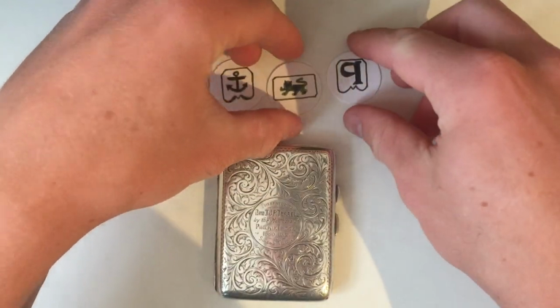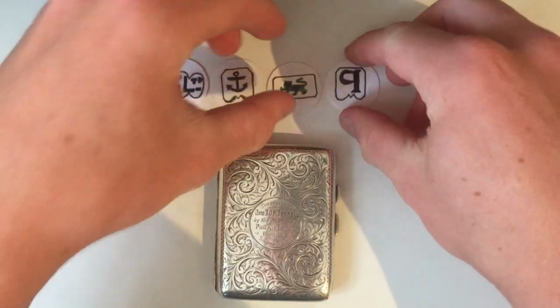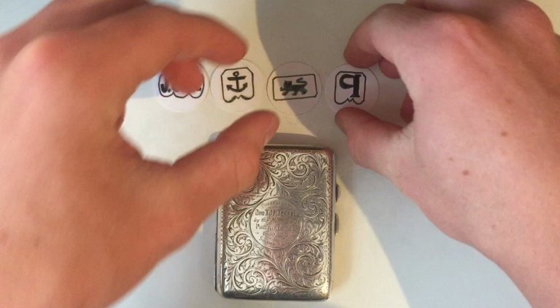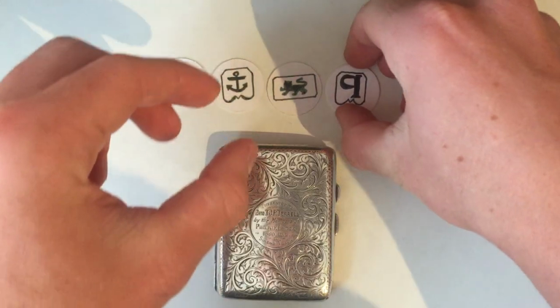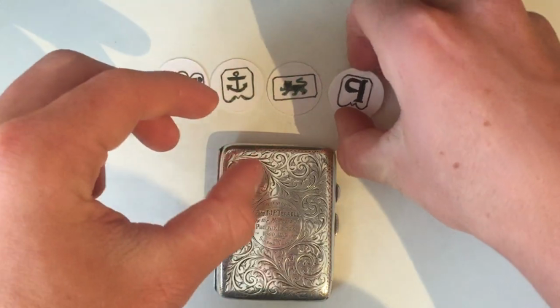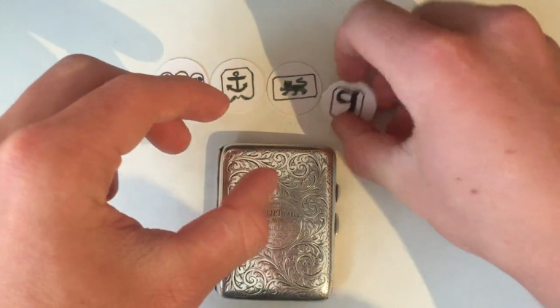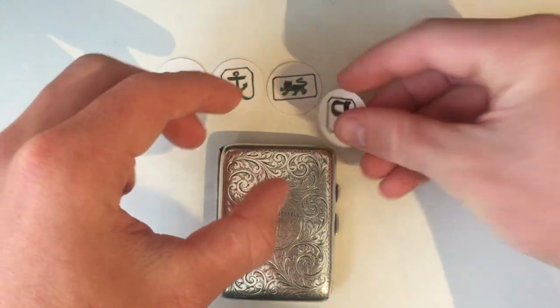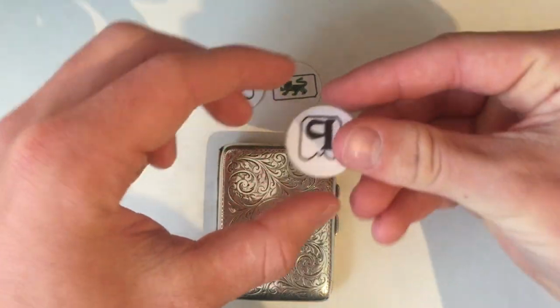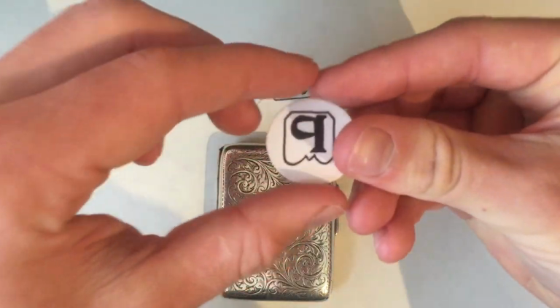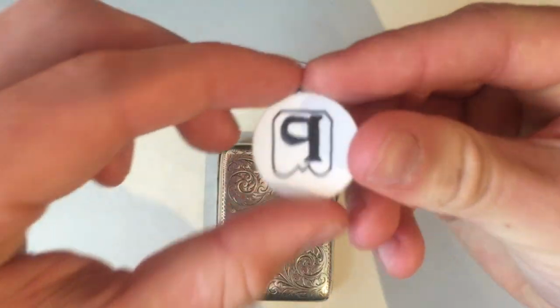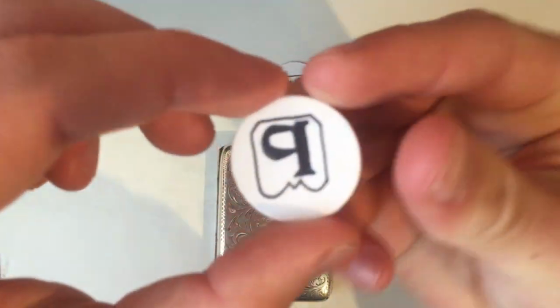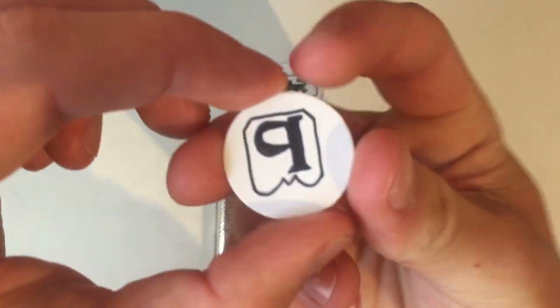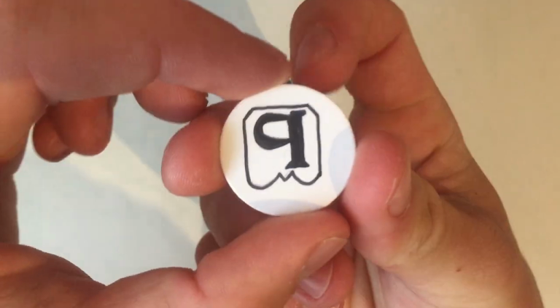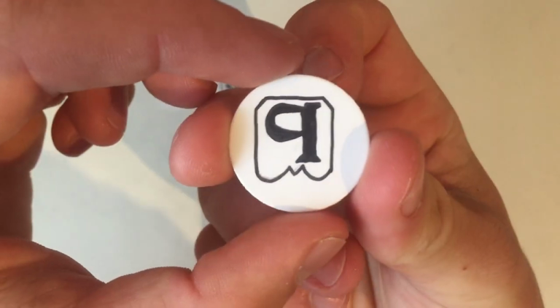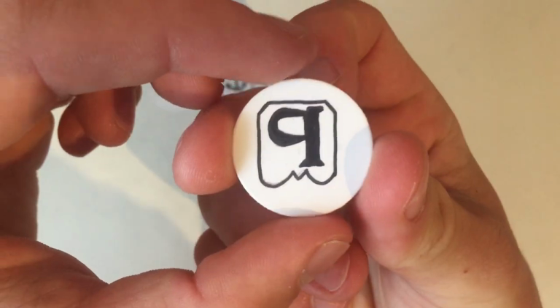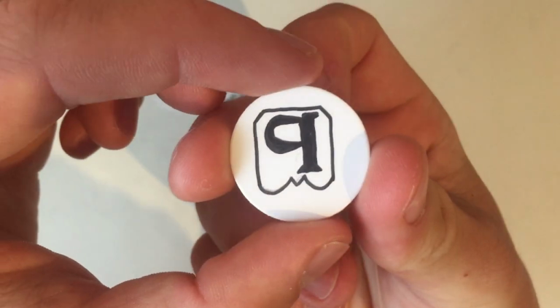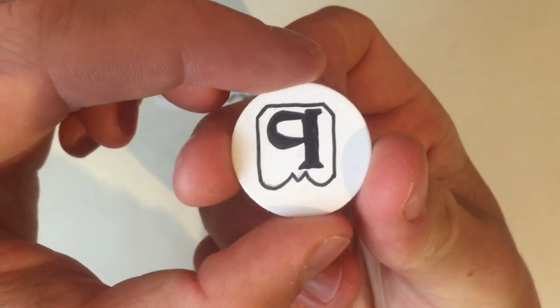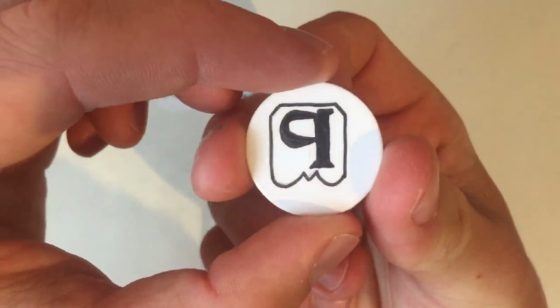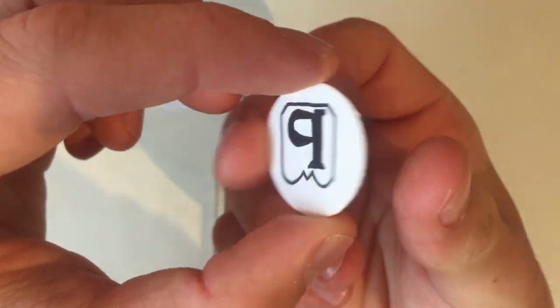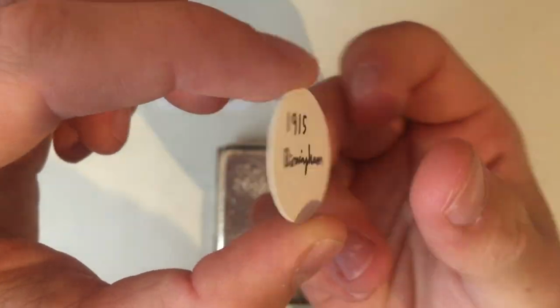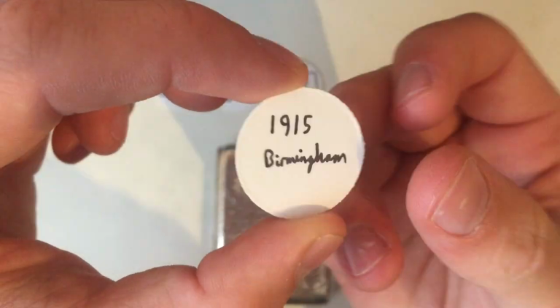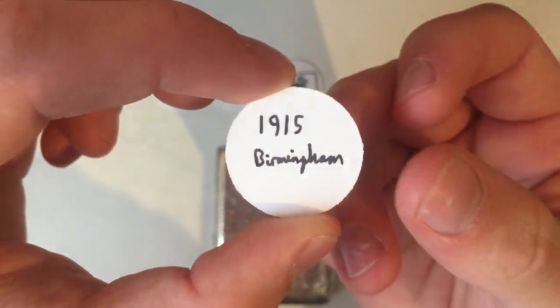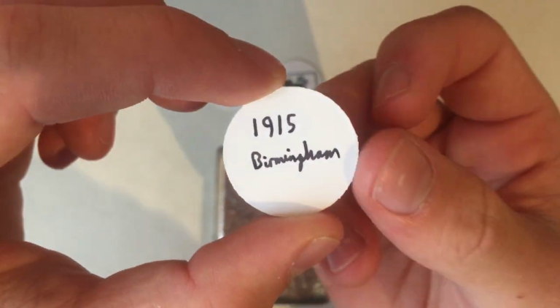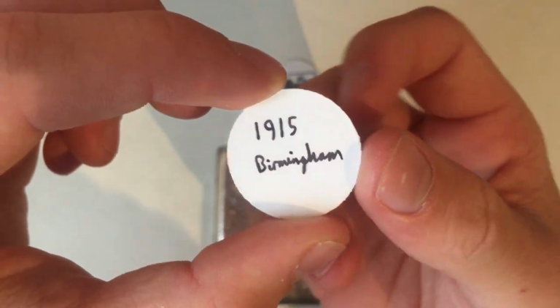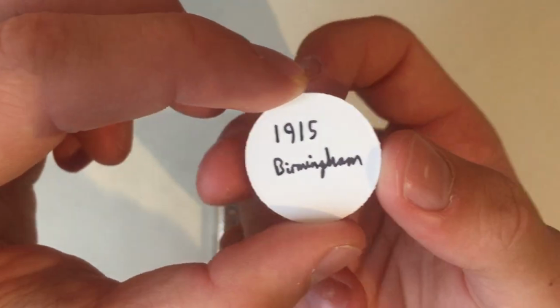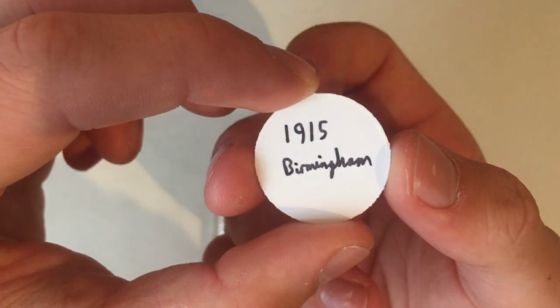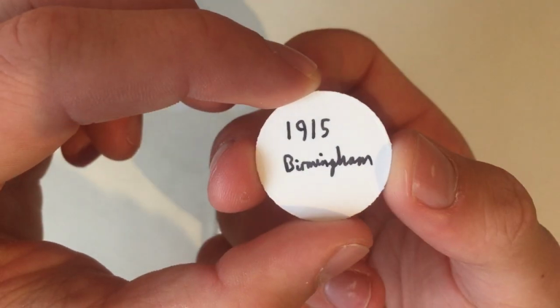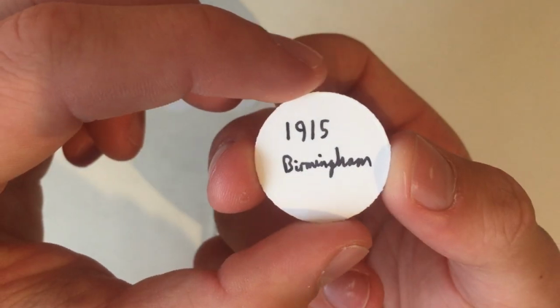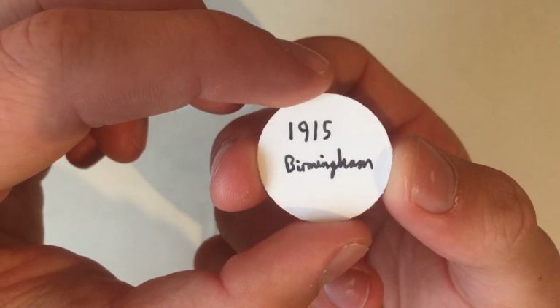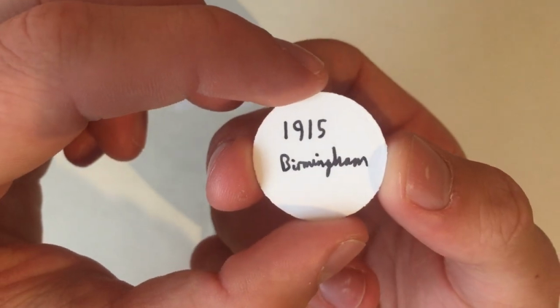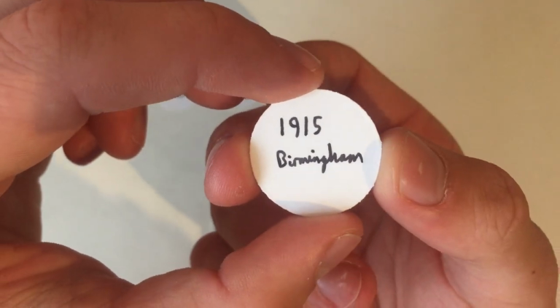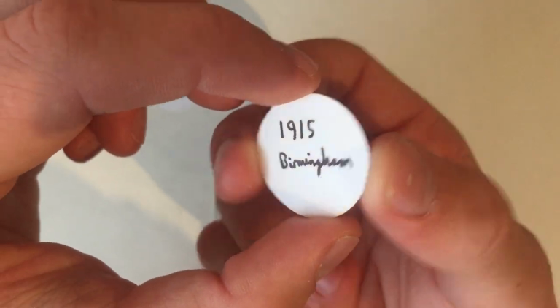And then the date letter, which in this case is the letter Q from Birmingham, and it stands for 1915.